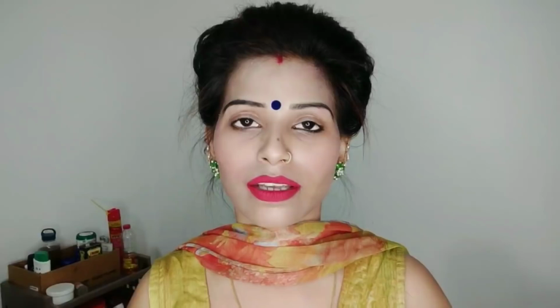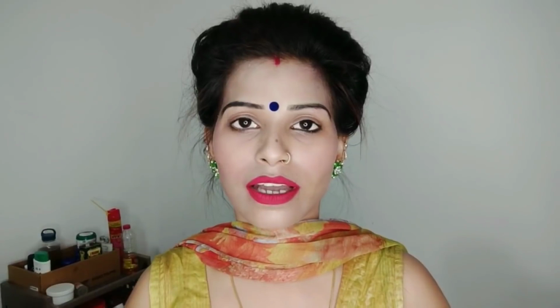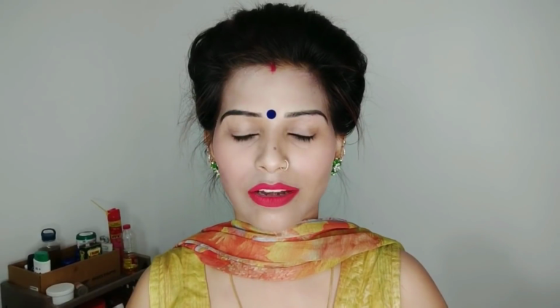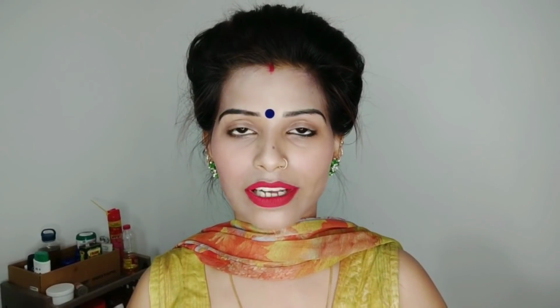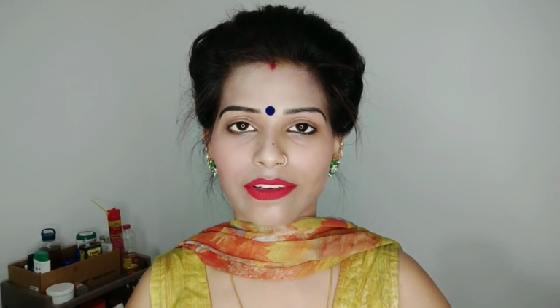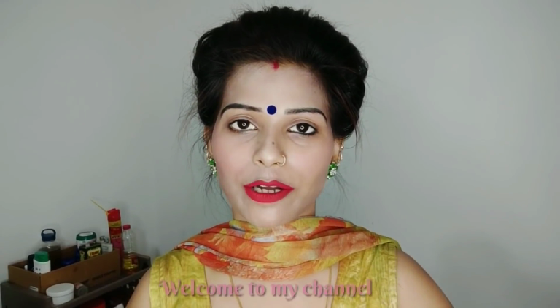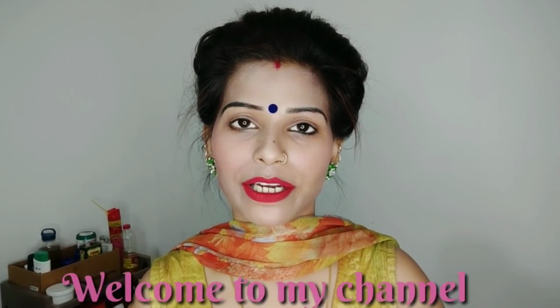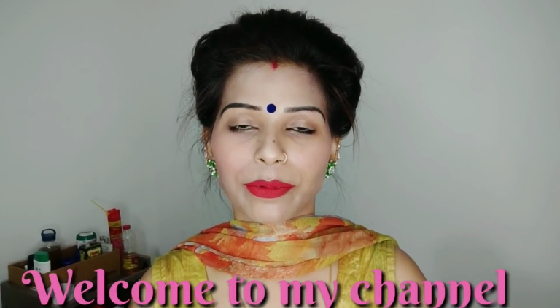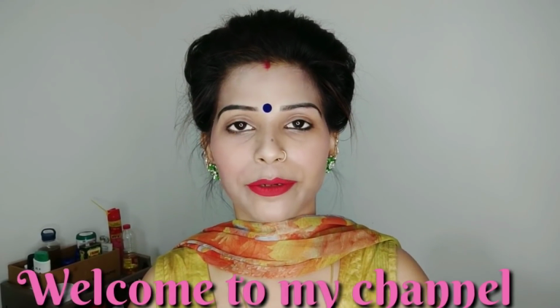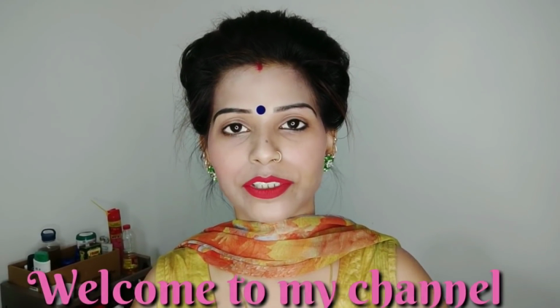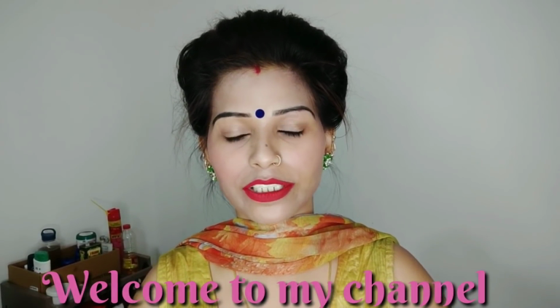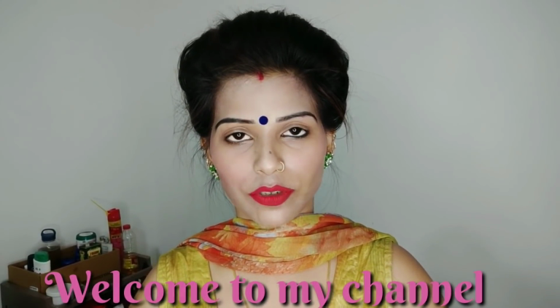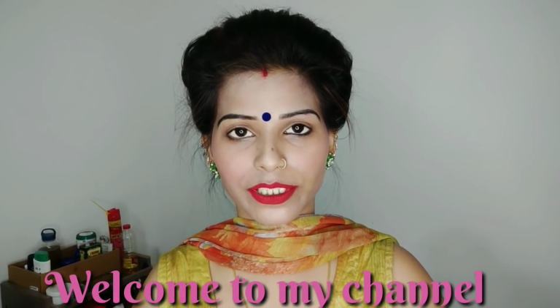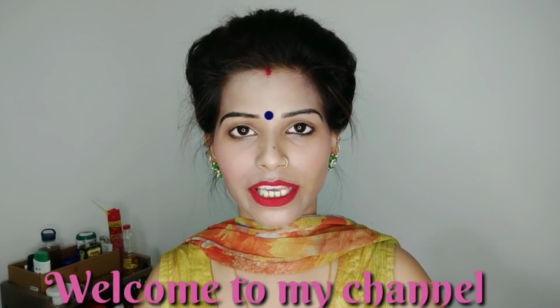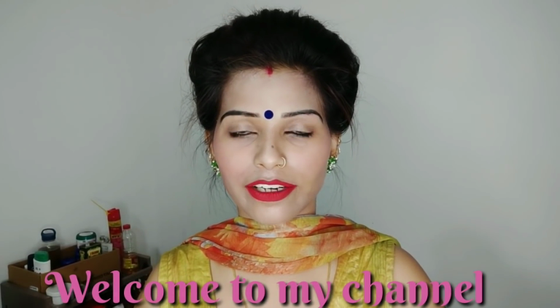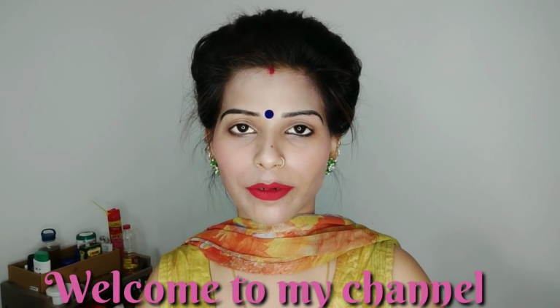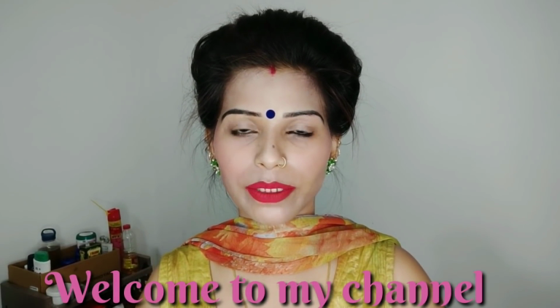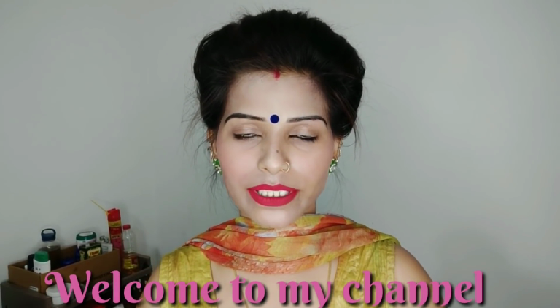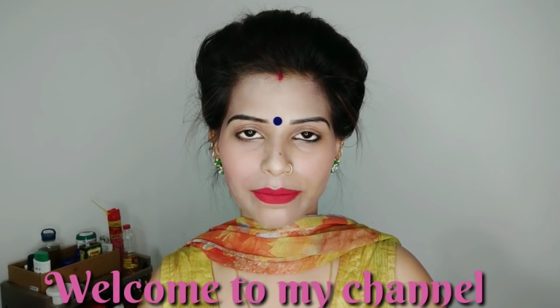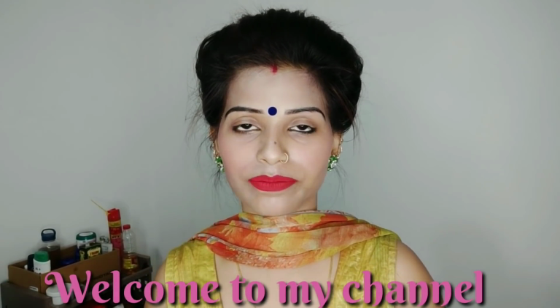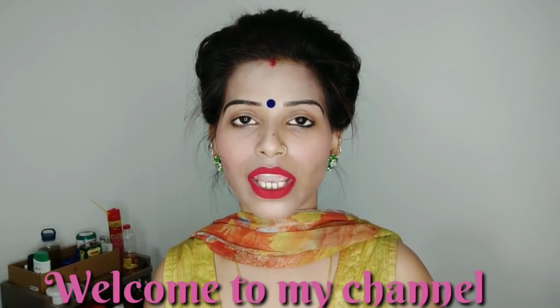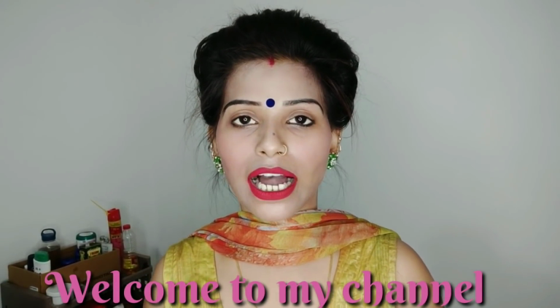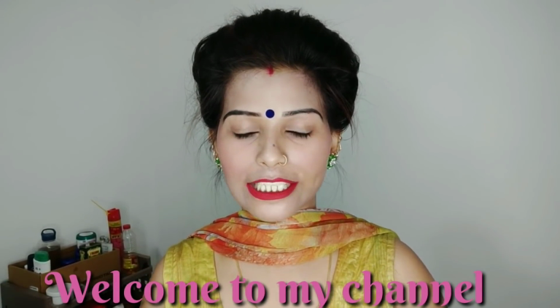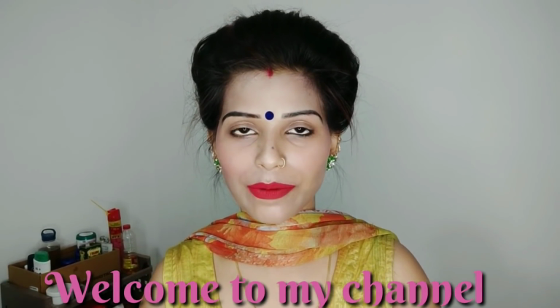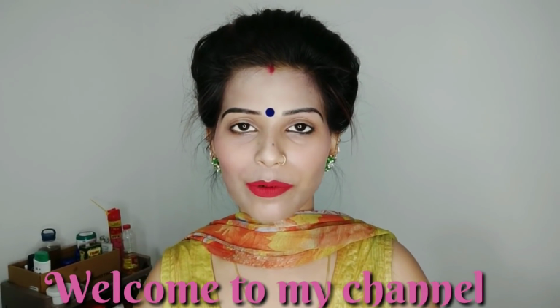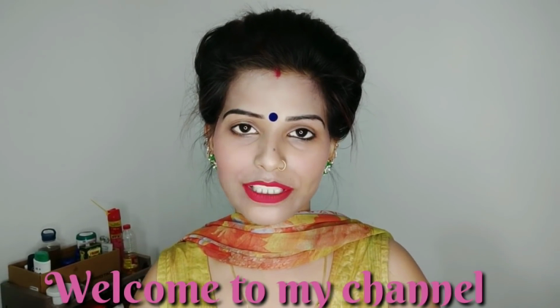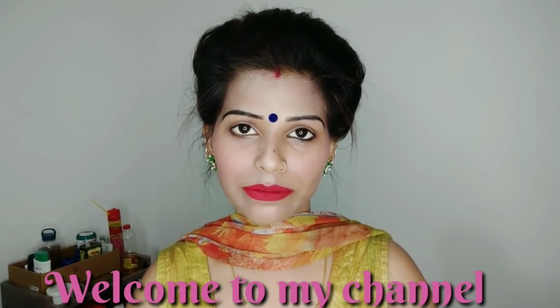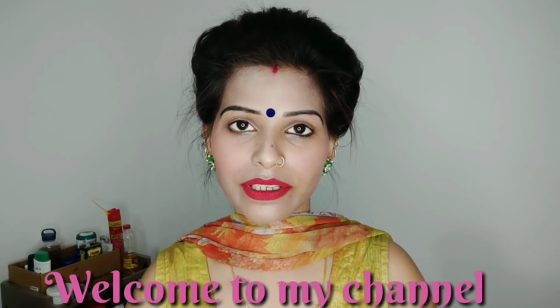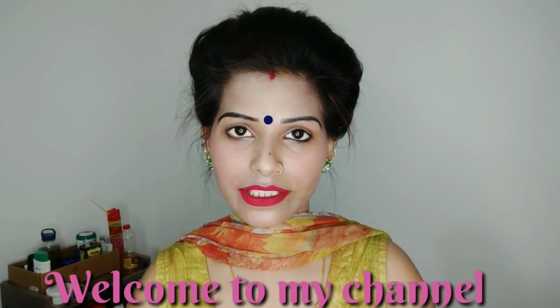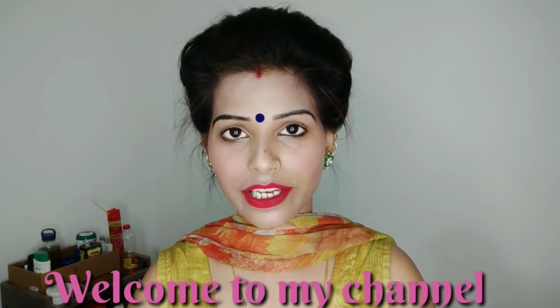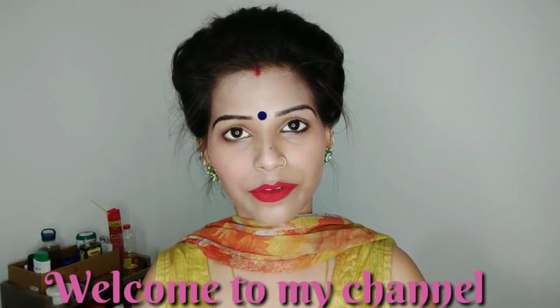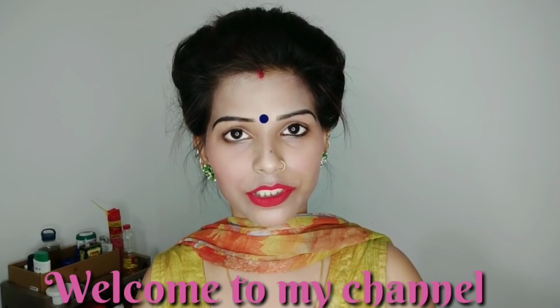Hello guys, welcome back to my YouTube channel, Natural Beauty and Hair Treatment. I am Sima. I am going to share with you a Rinse Hair Water recipe.